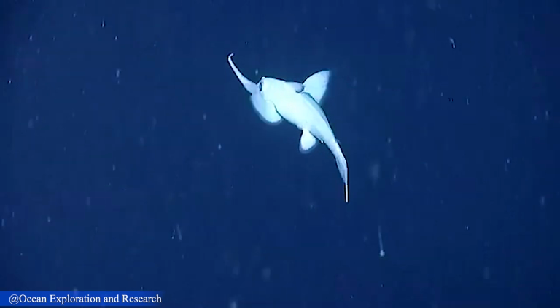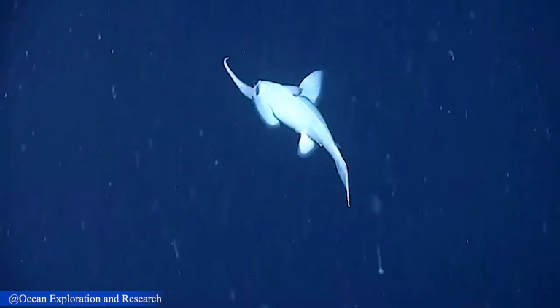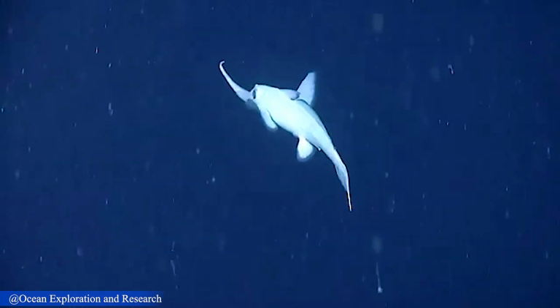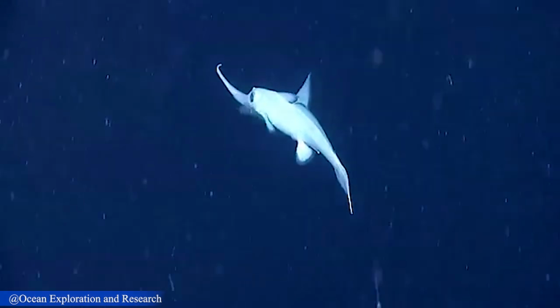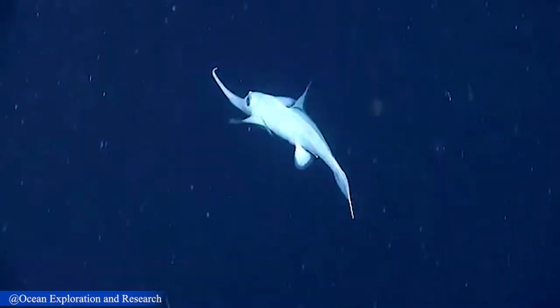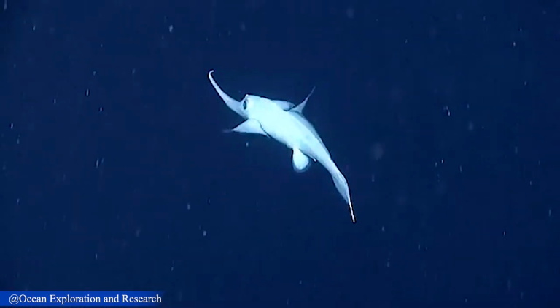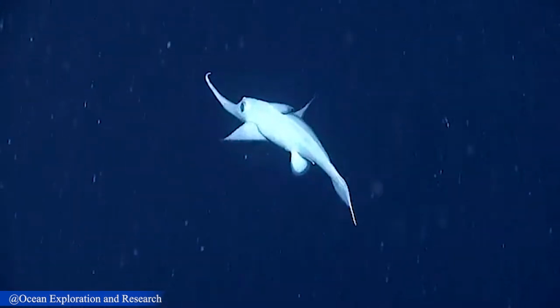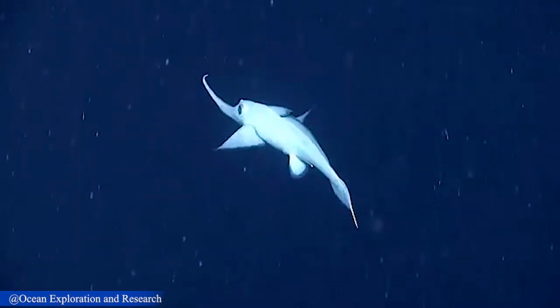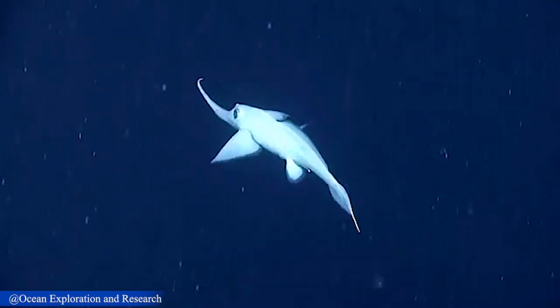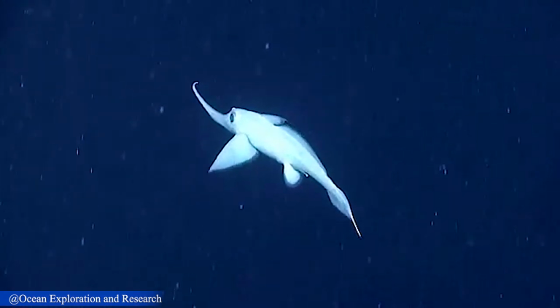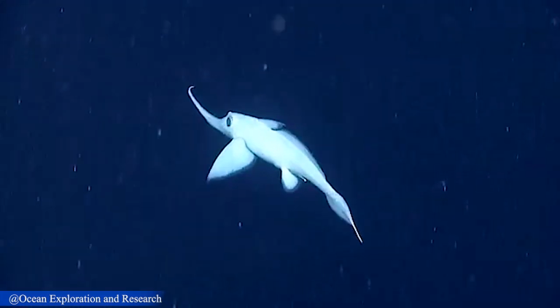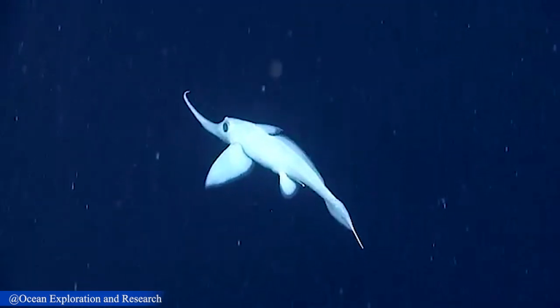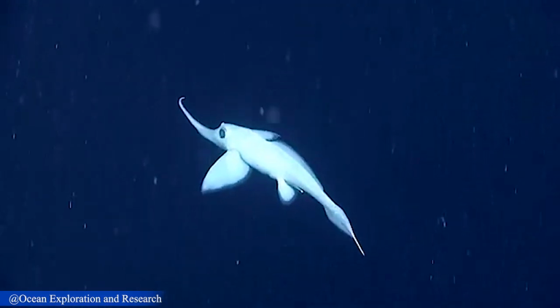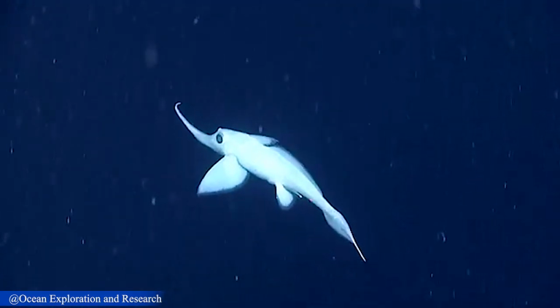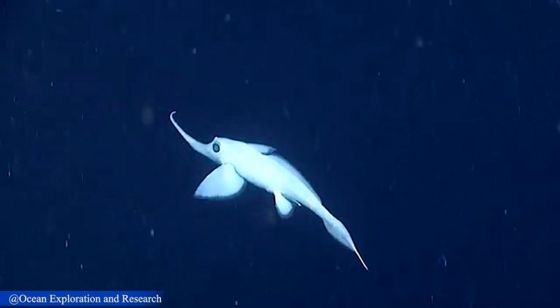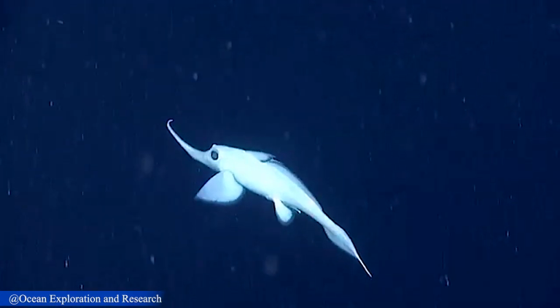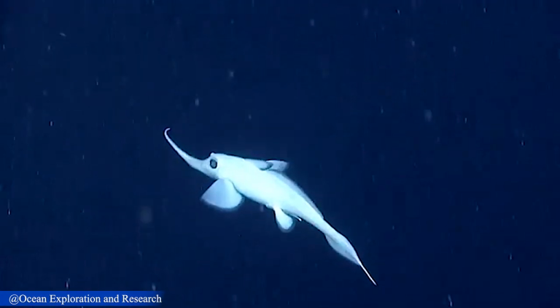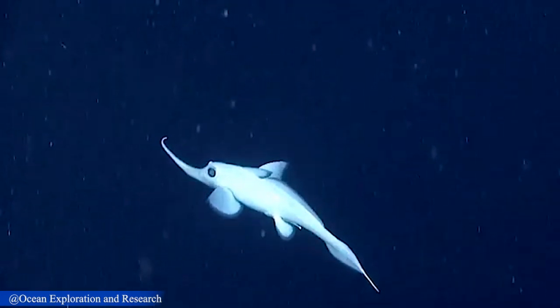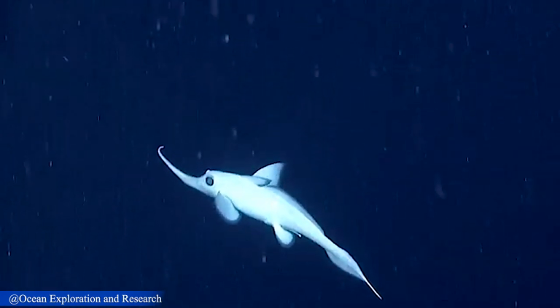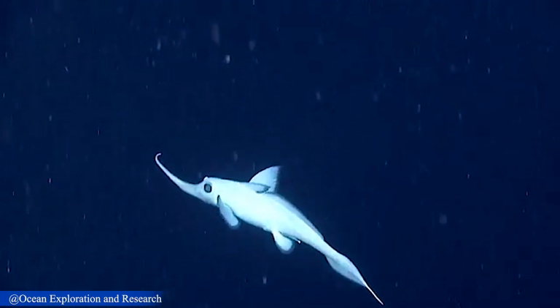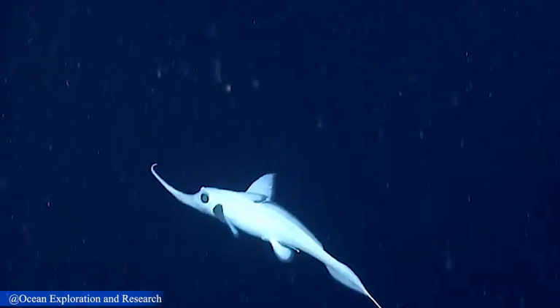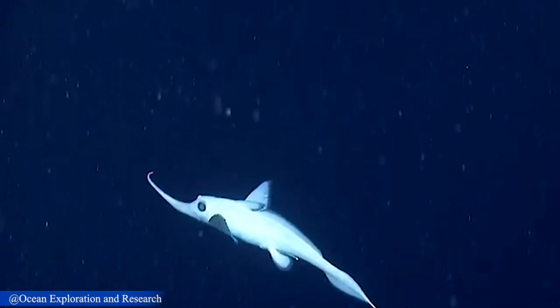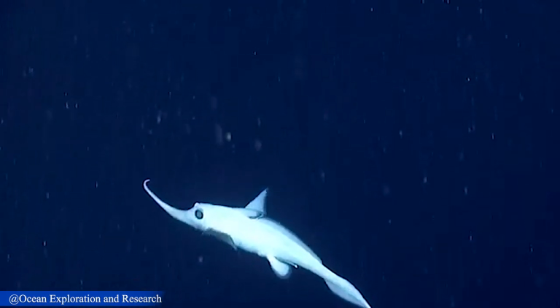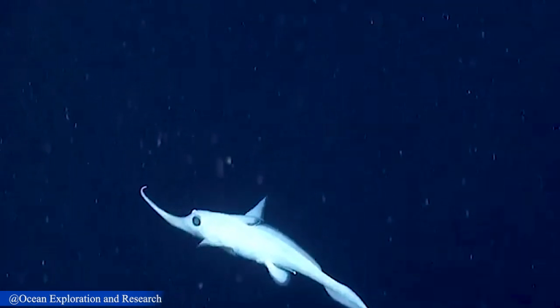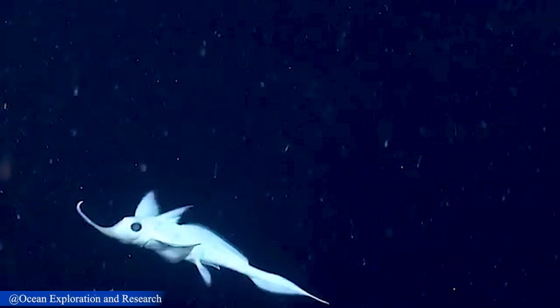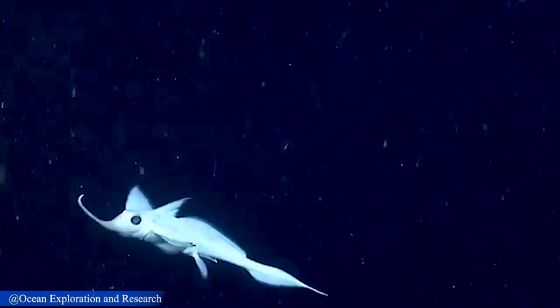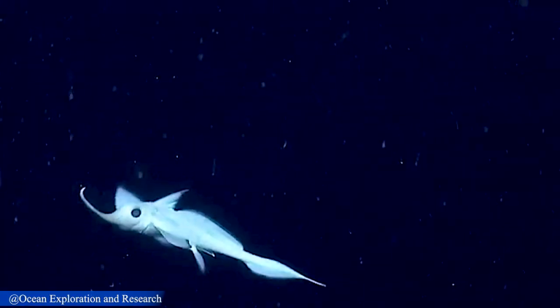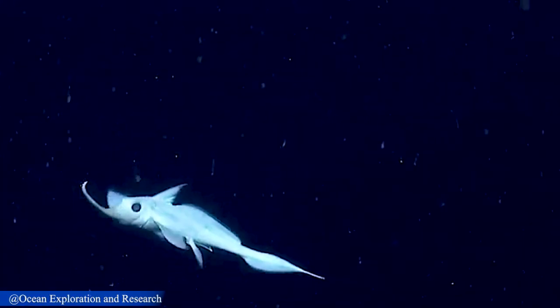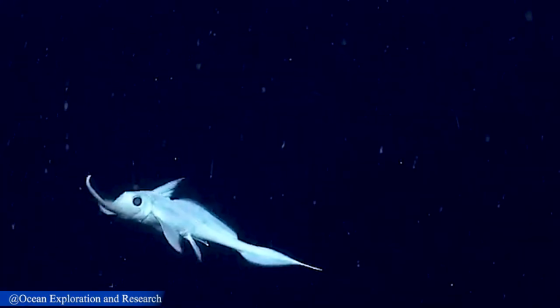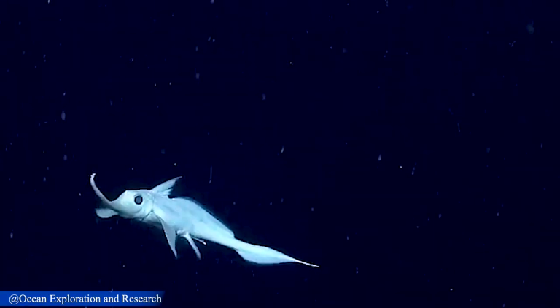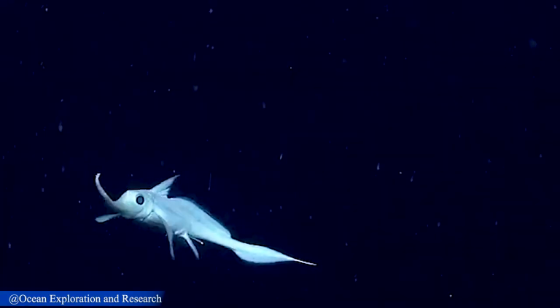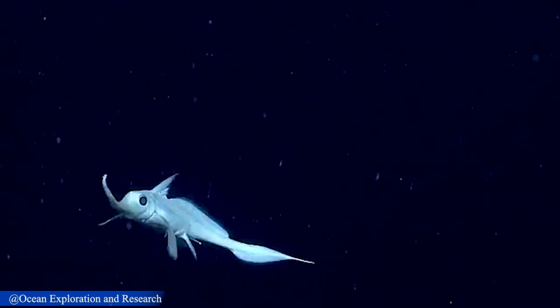You're watching a Rhinochimaera swimming 10 meters above the seafloor in Hydrographer Canyon.